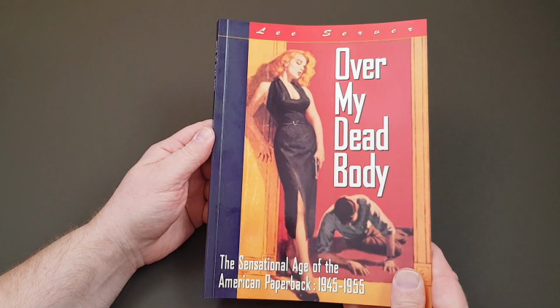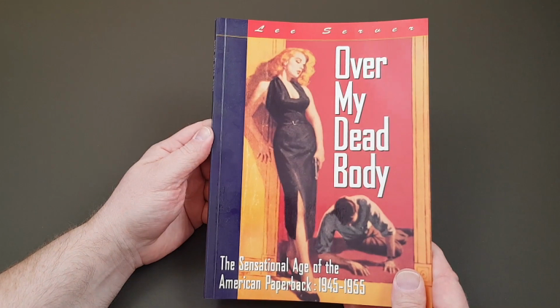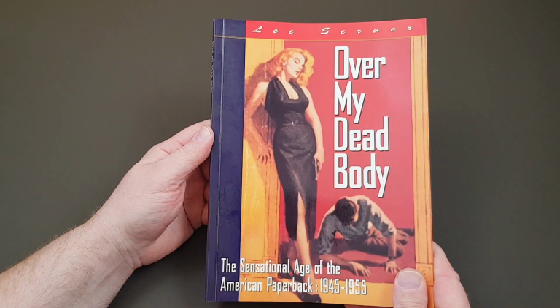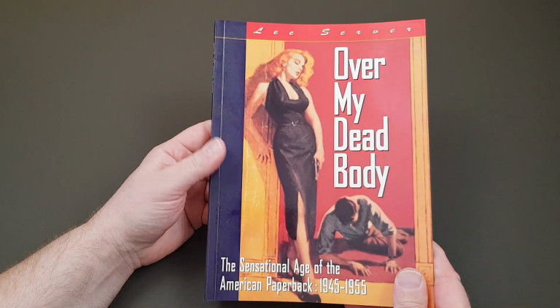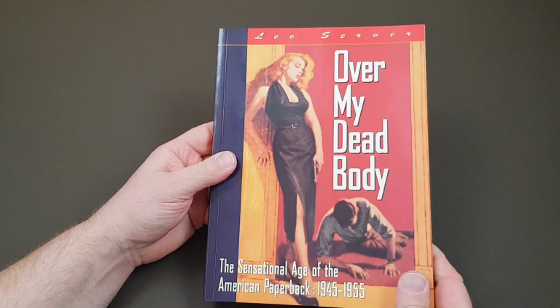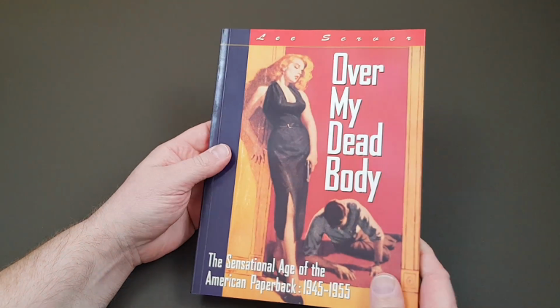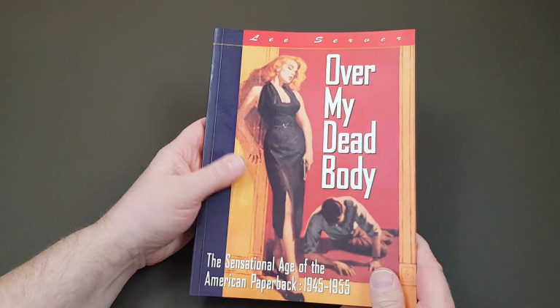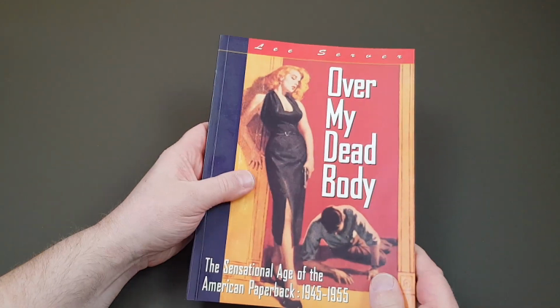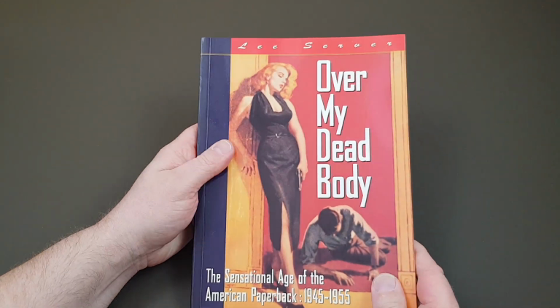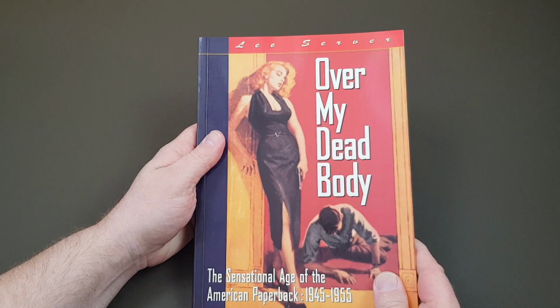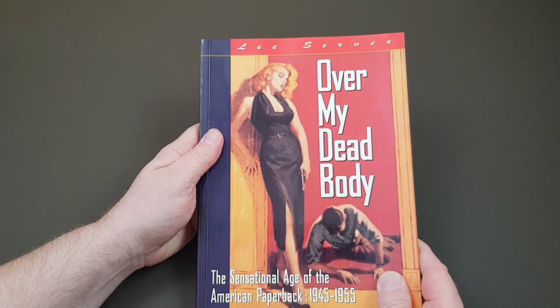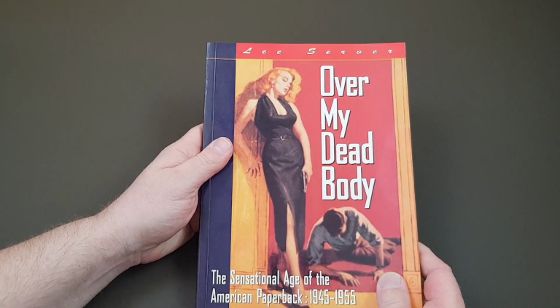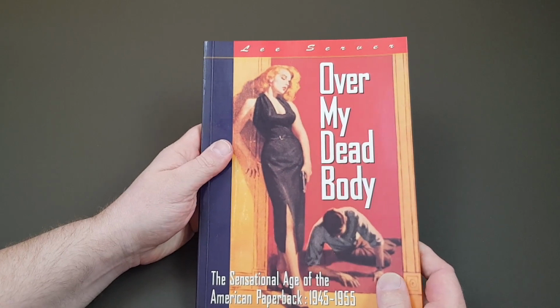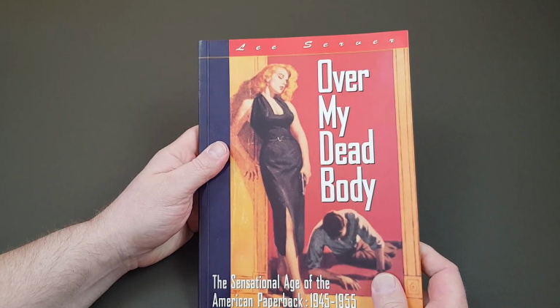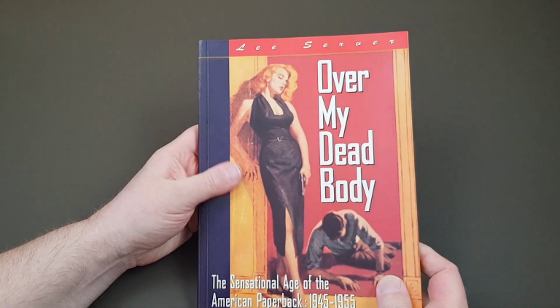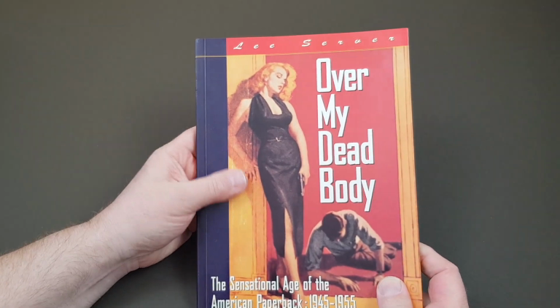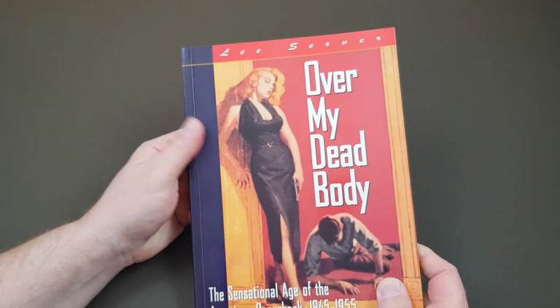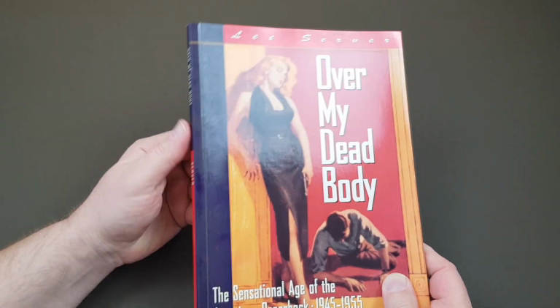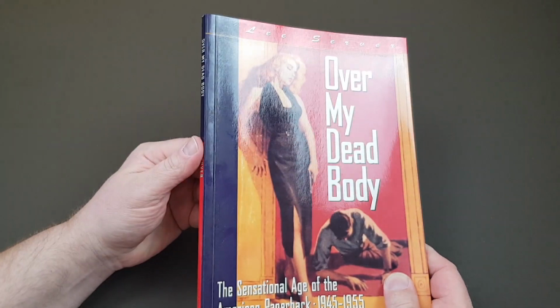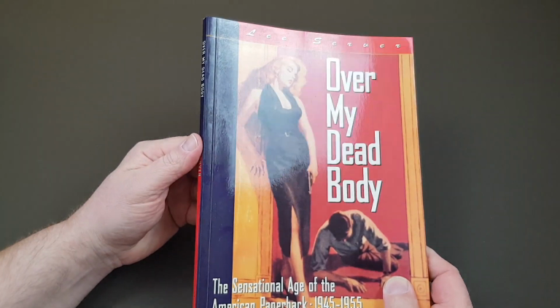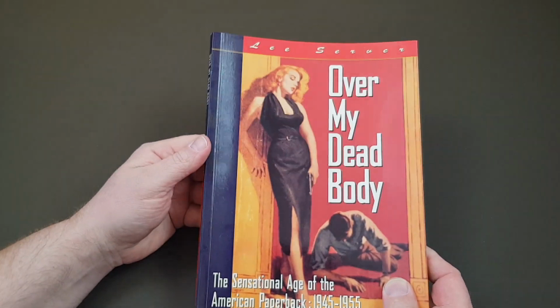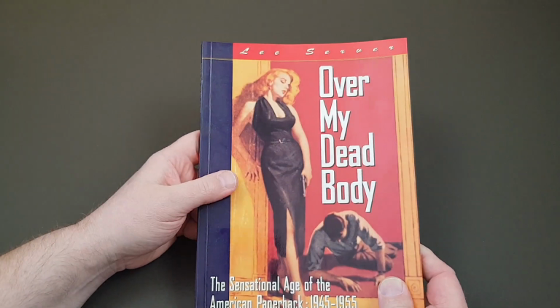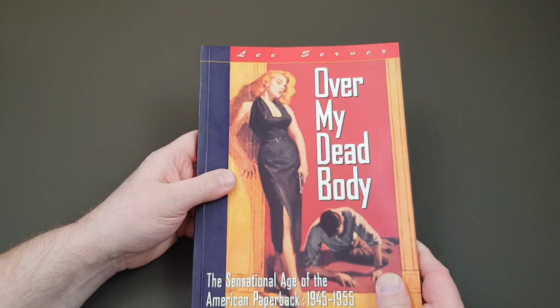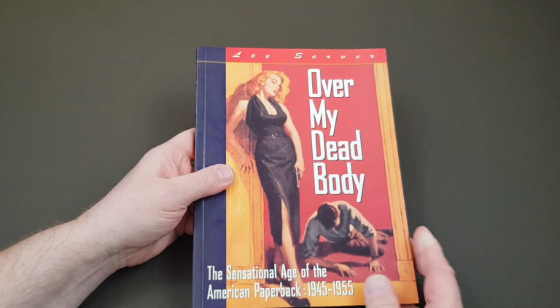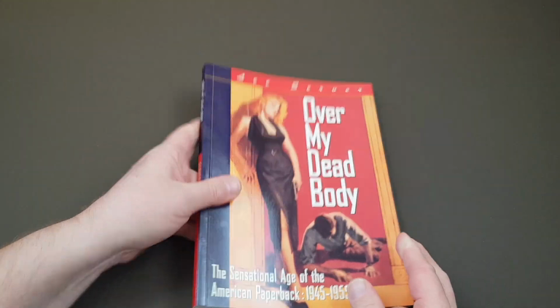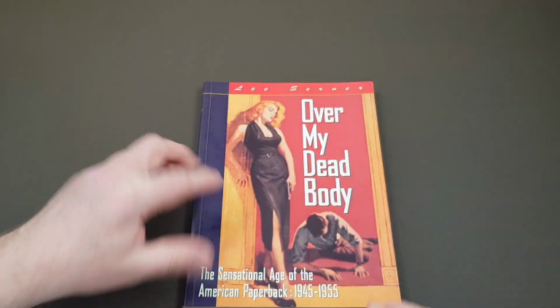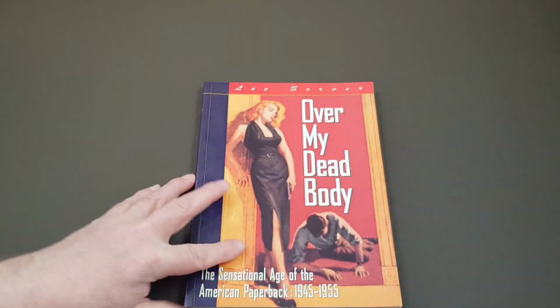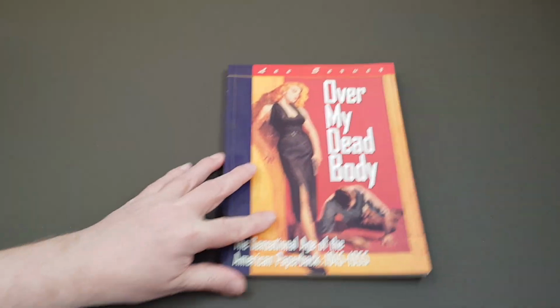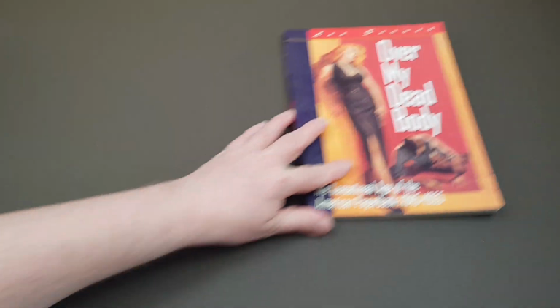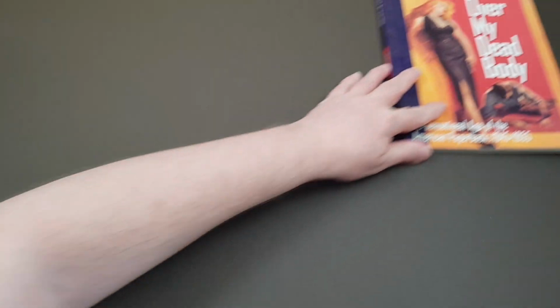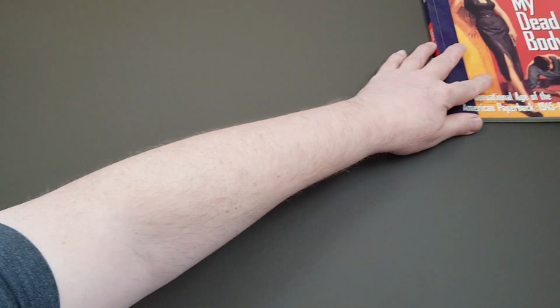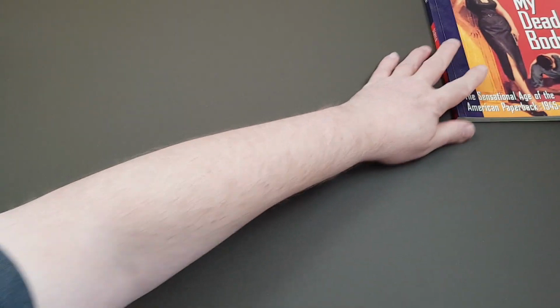'Over My Dead Body' — a nice little book, hopefully not too expensive to get your hands on these days. So that's the first one.